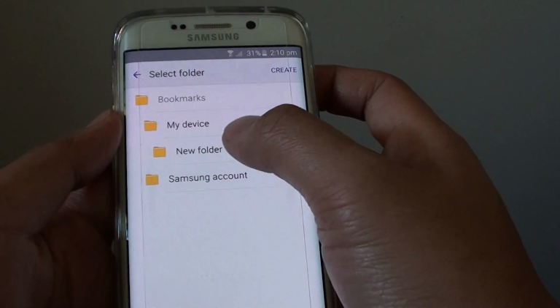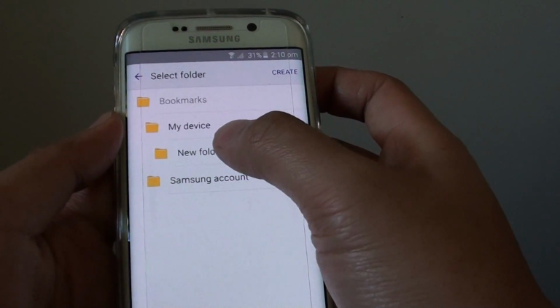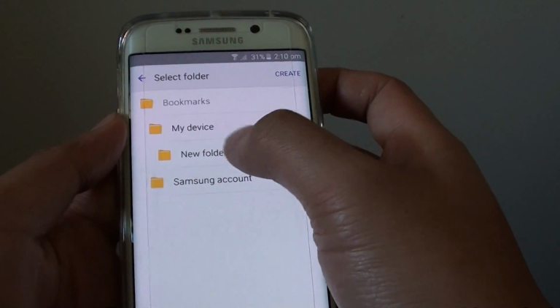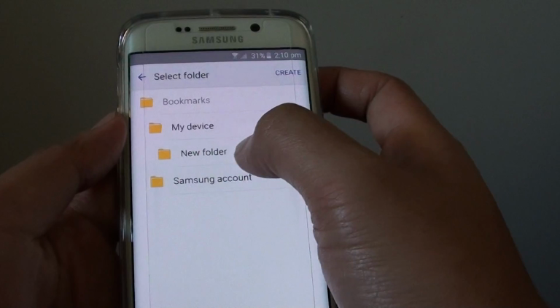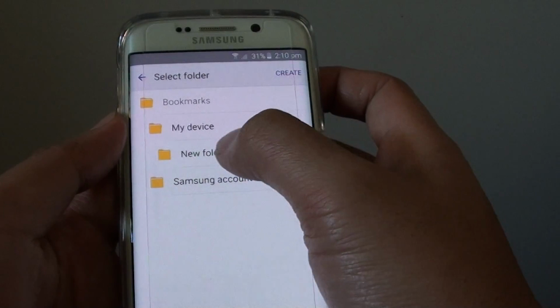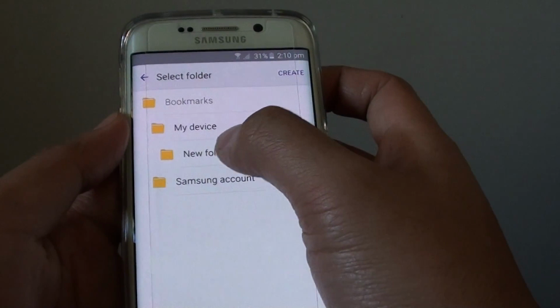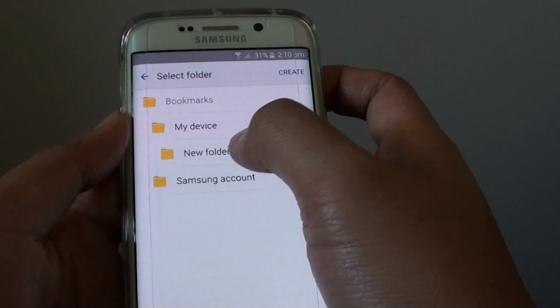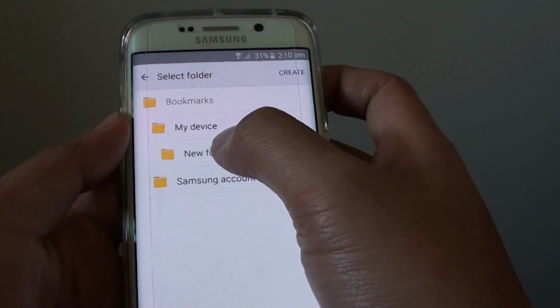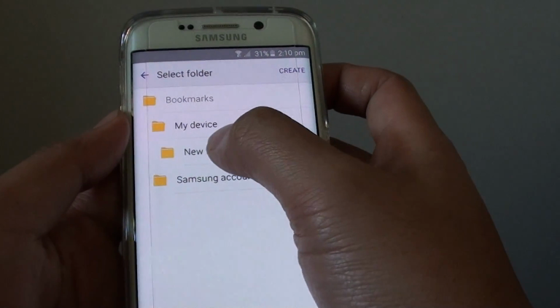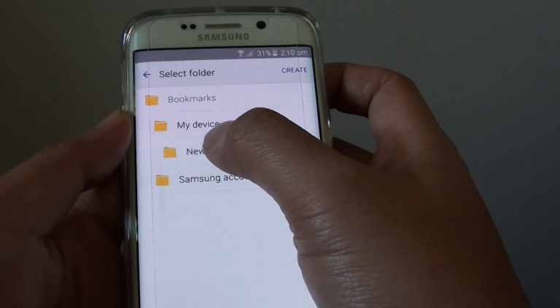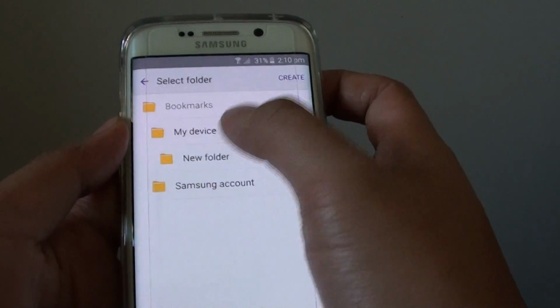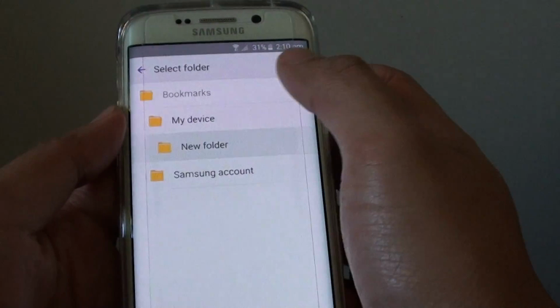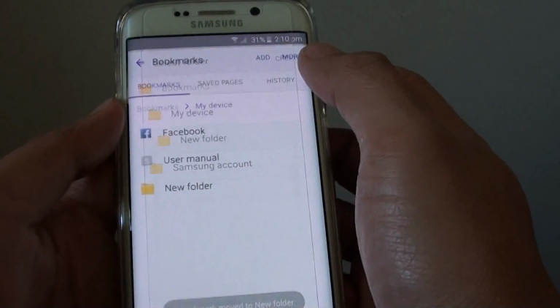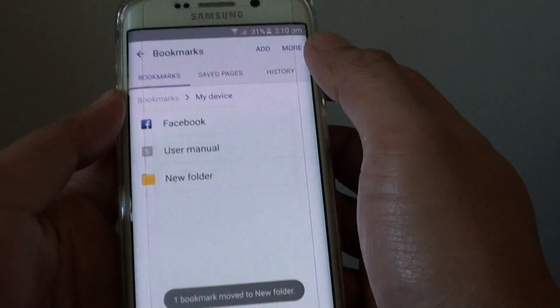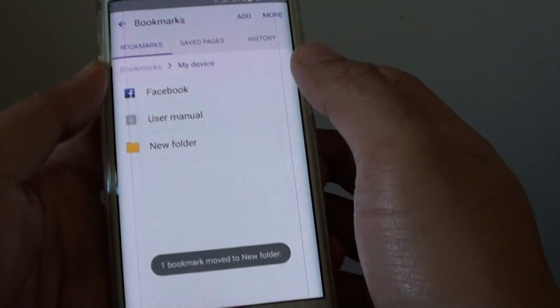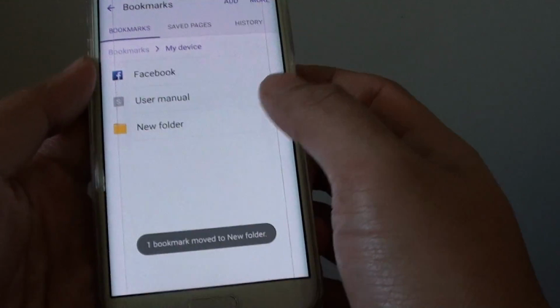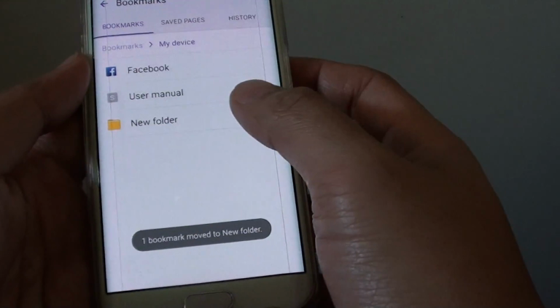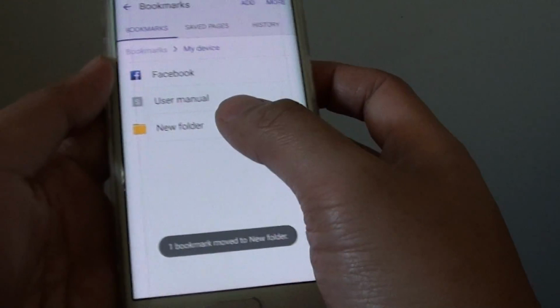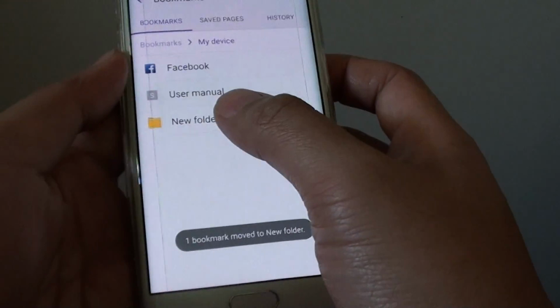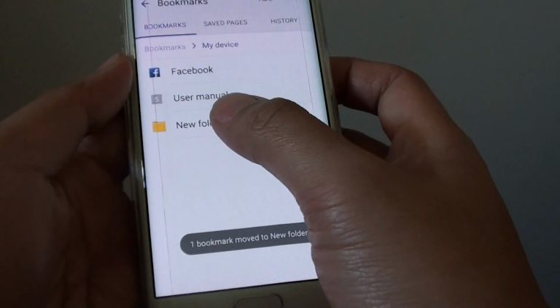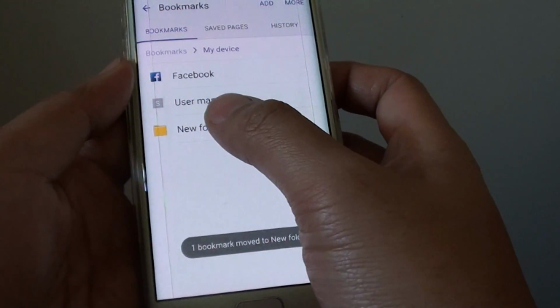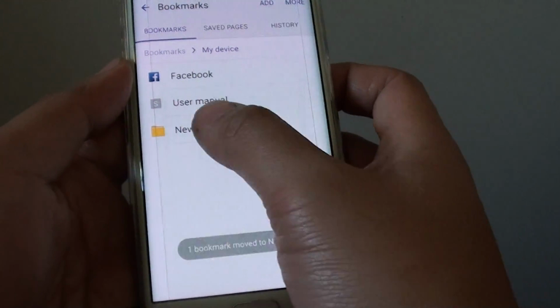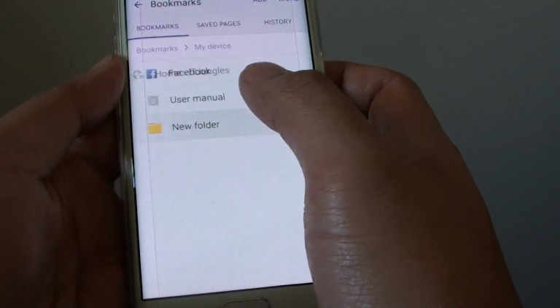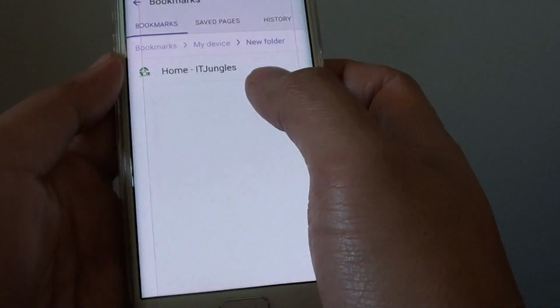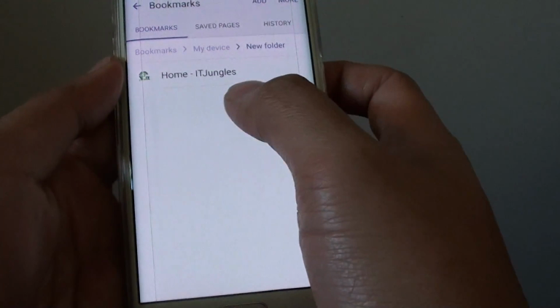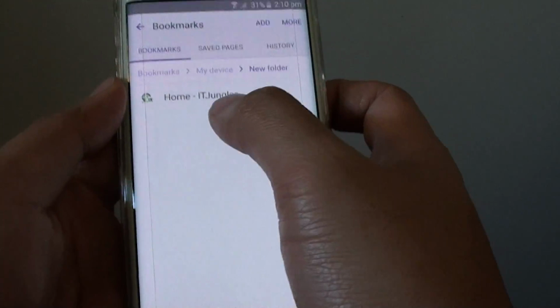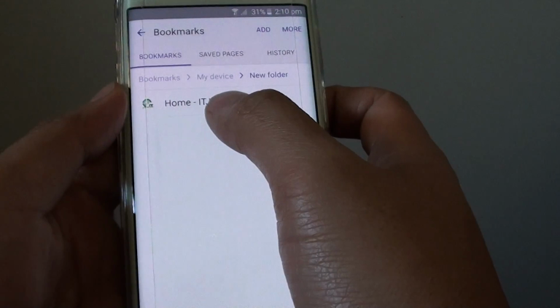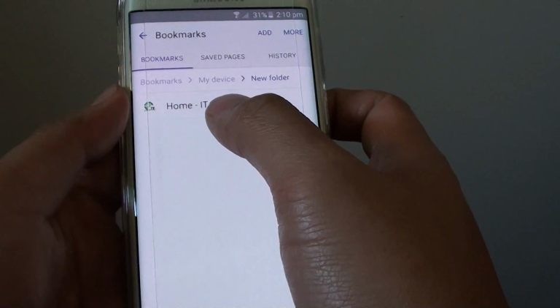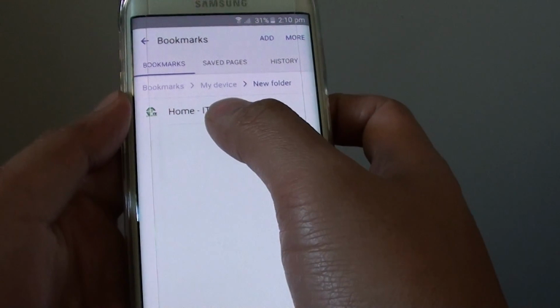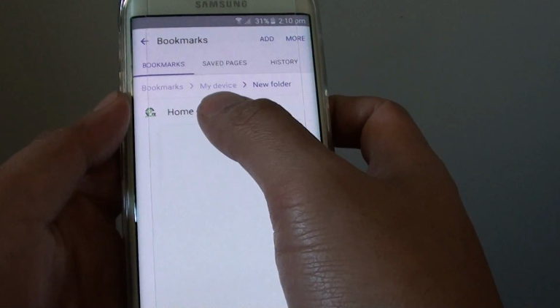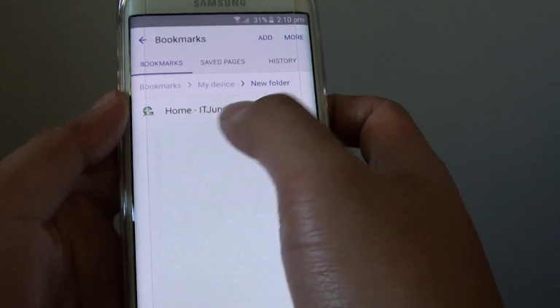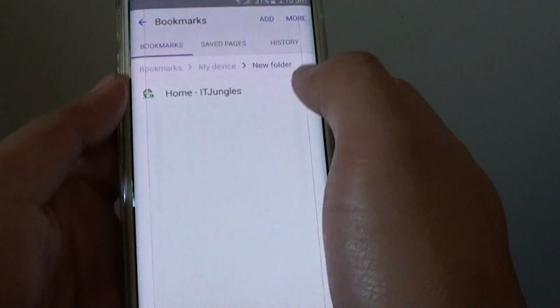Choose the new folder to move it to, and that's it. You can see the link has been moved to this folder.